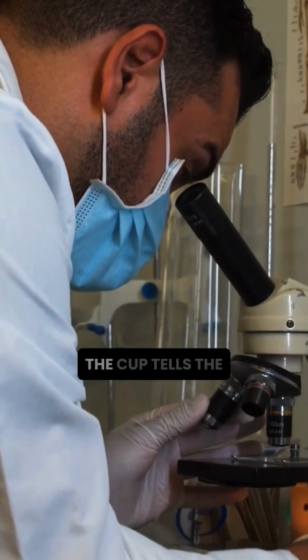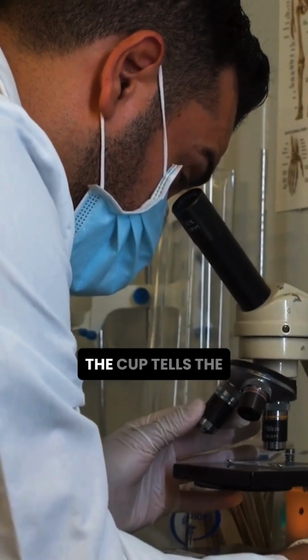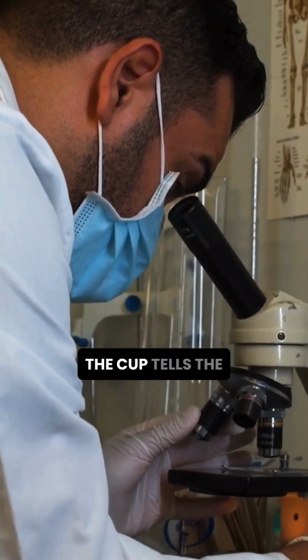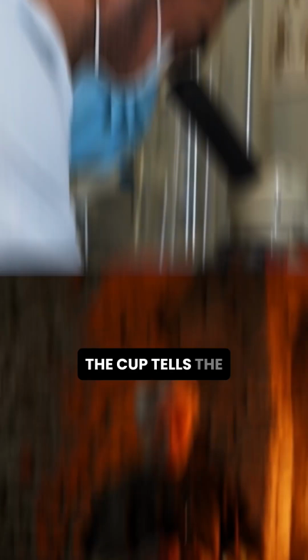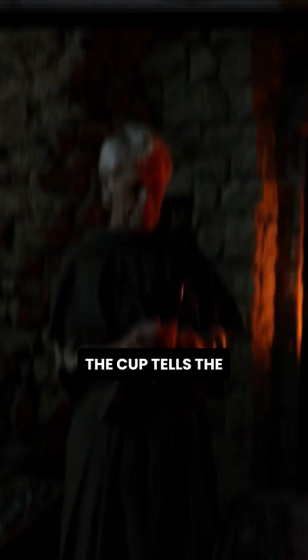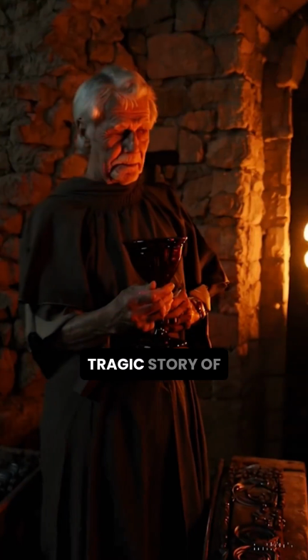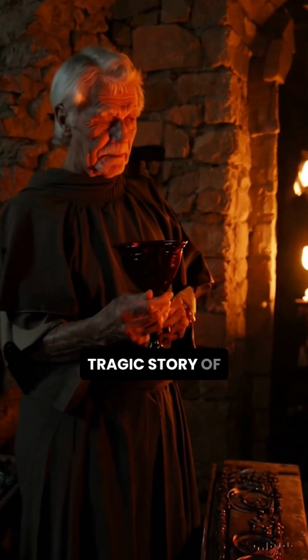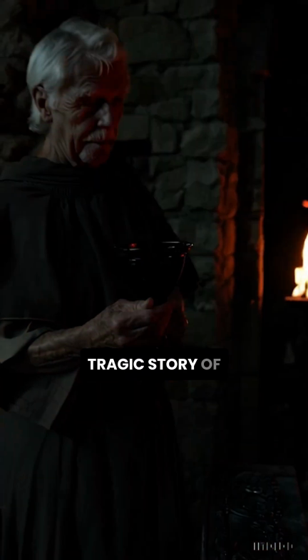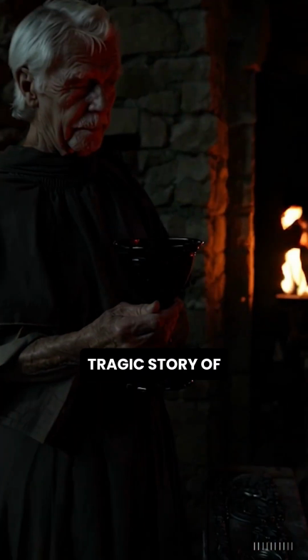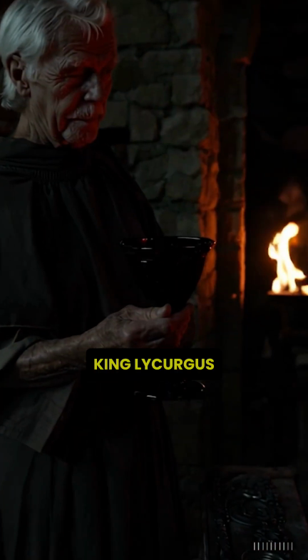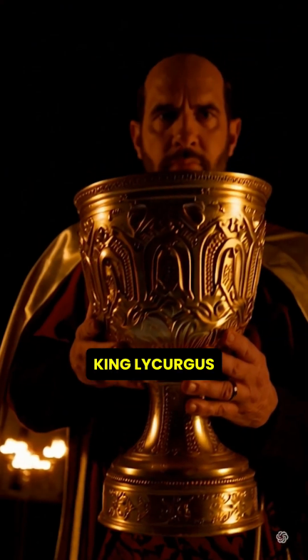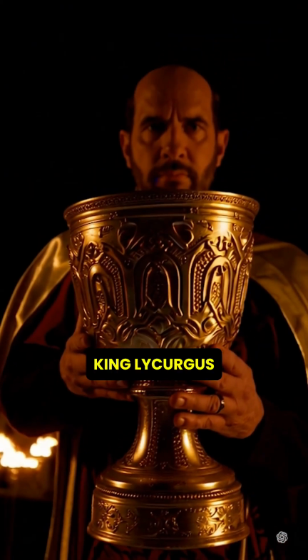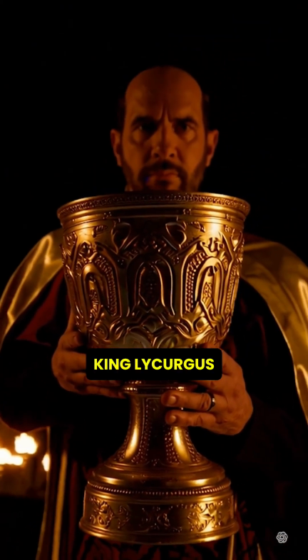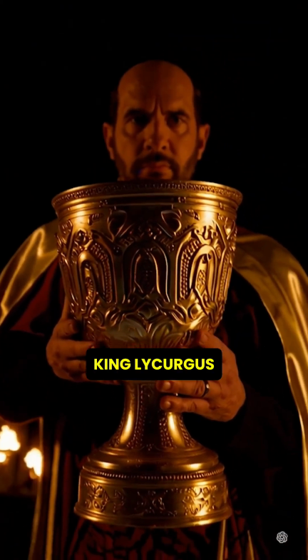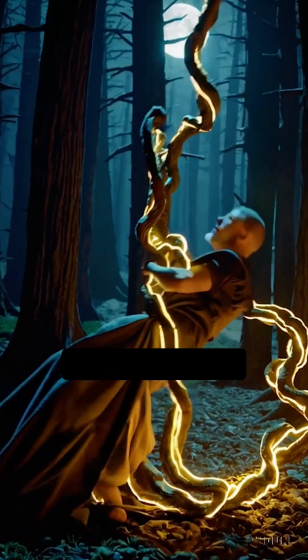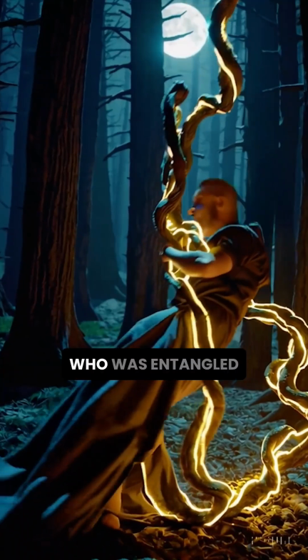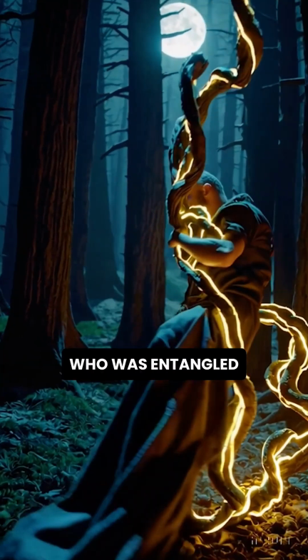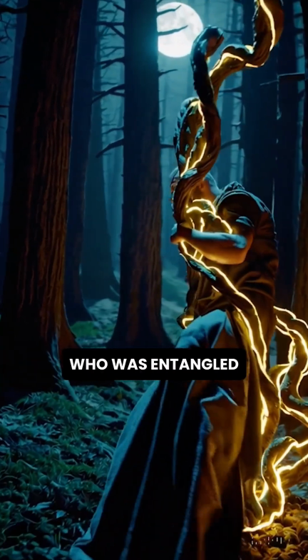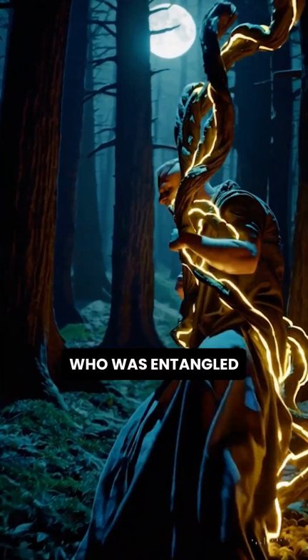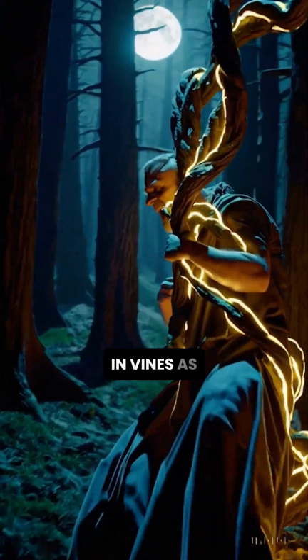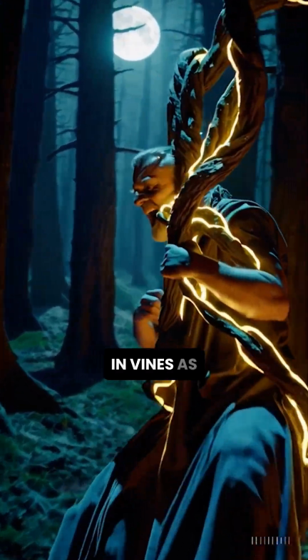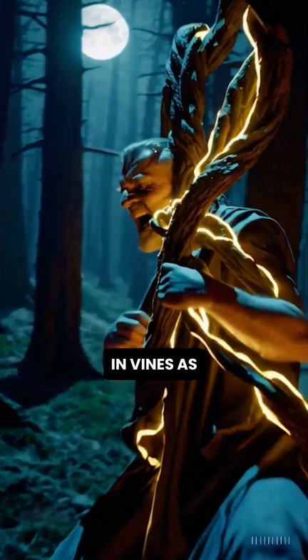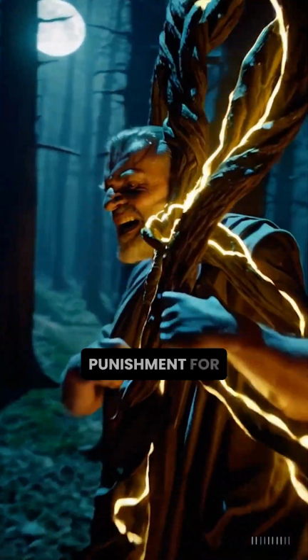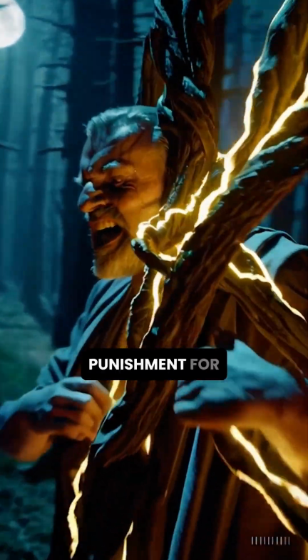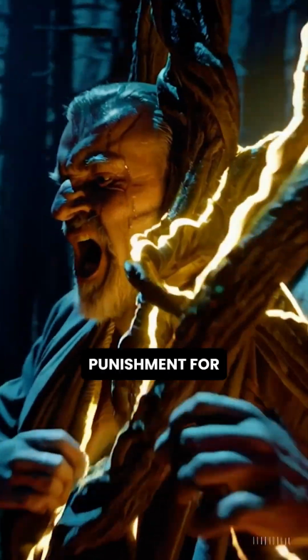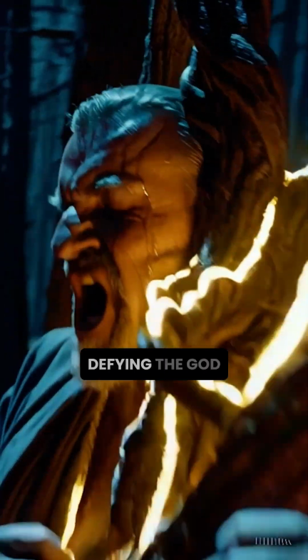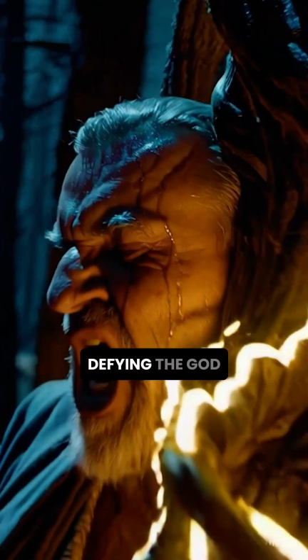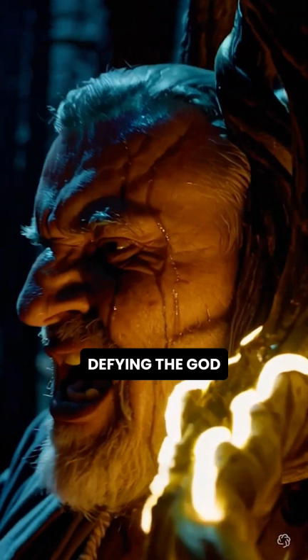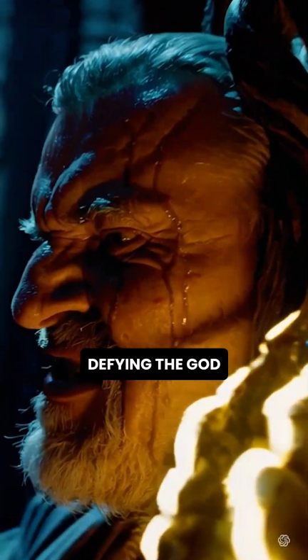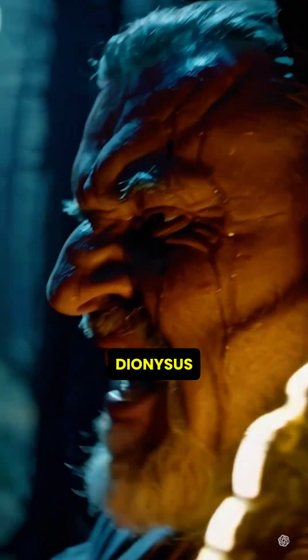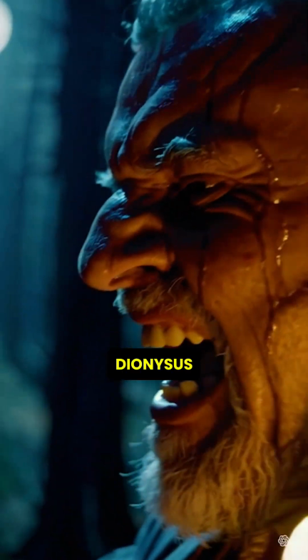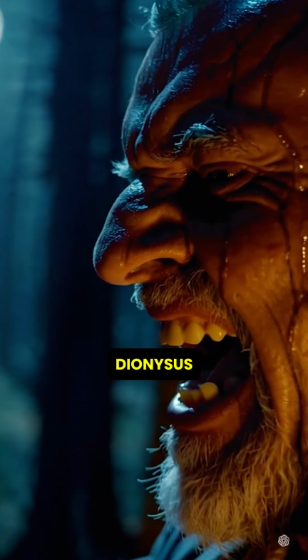The cup tells the tragic story of King Lycurgus, who was entangled in vines as punishment for defying the god Dionysus.